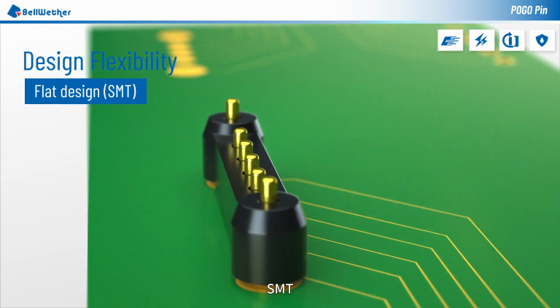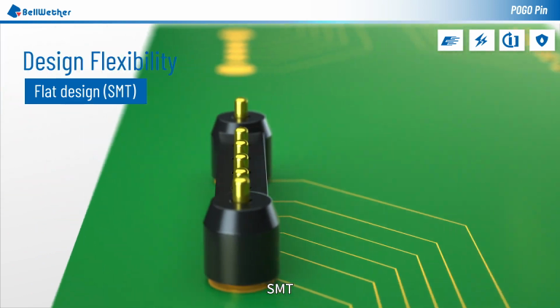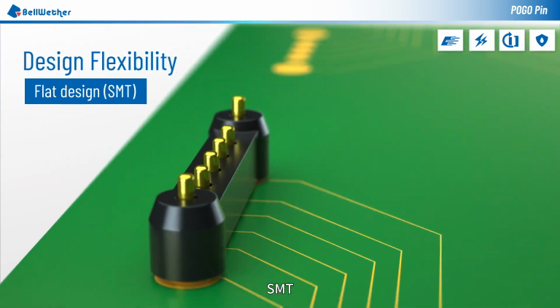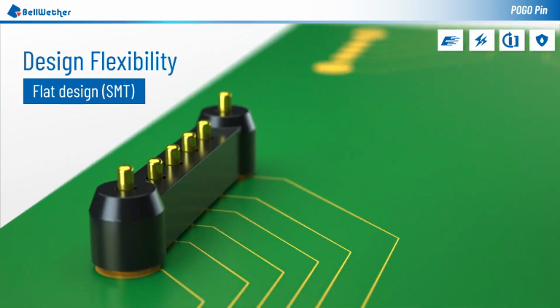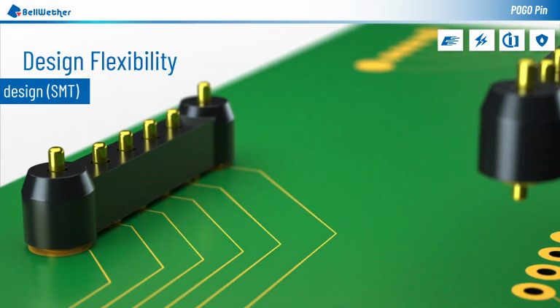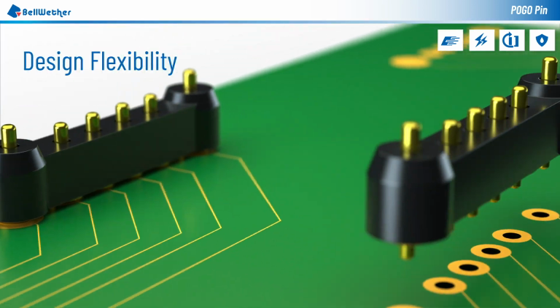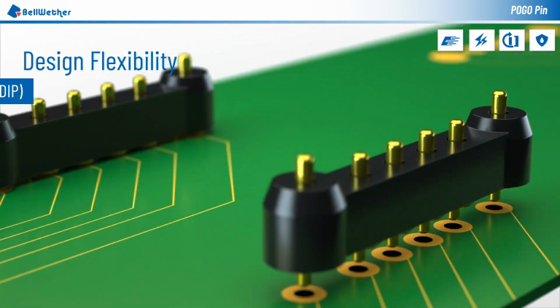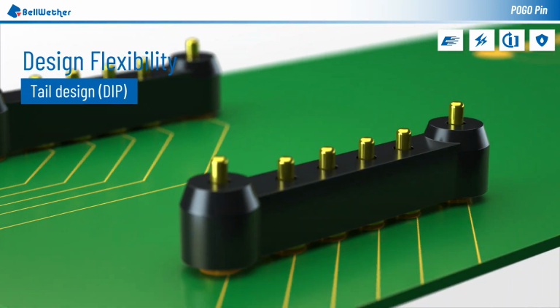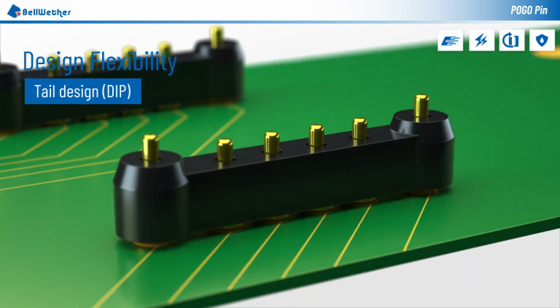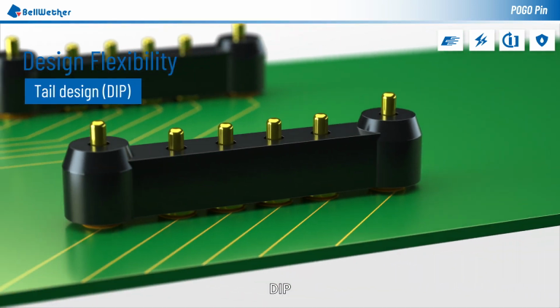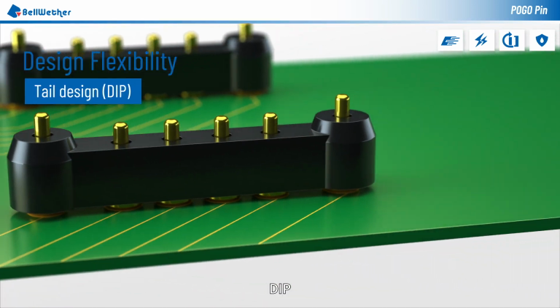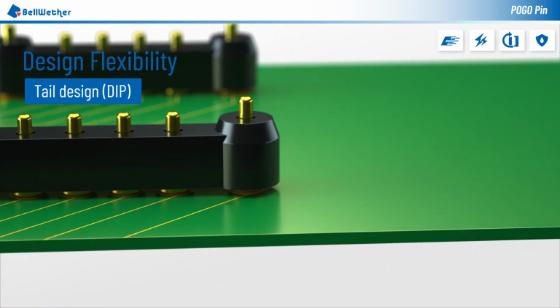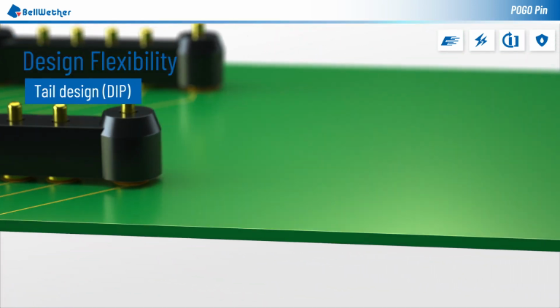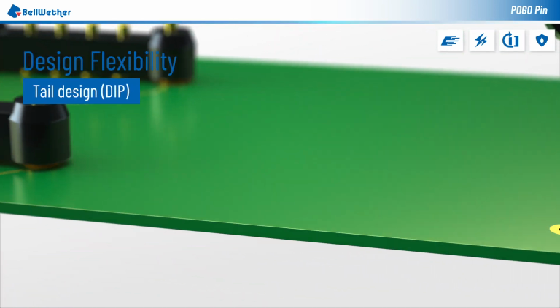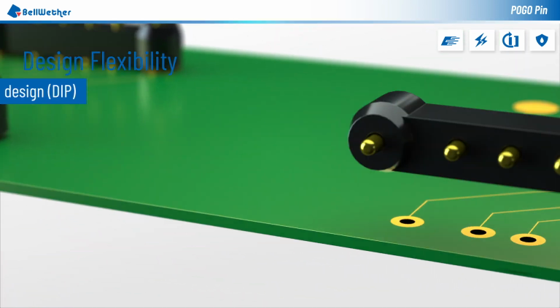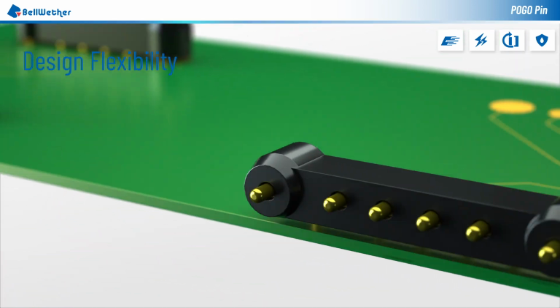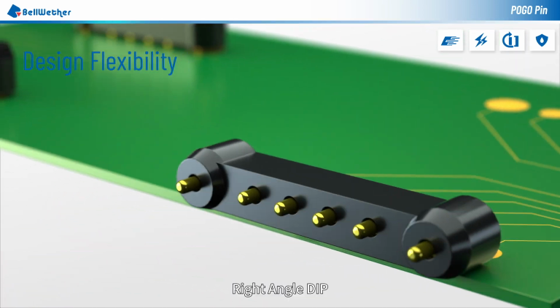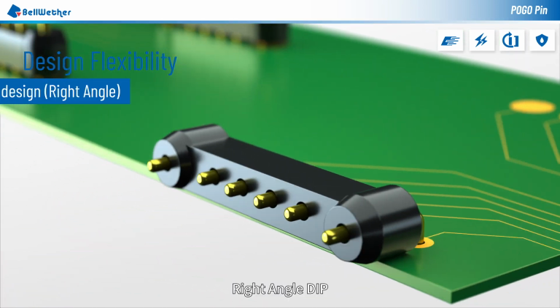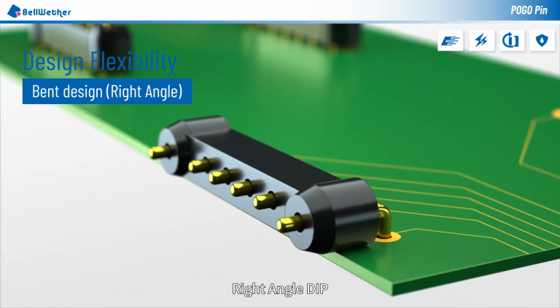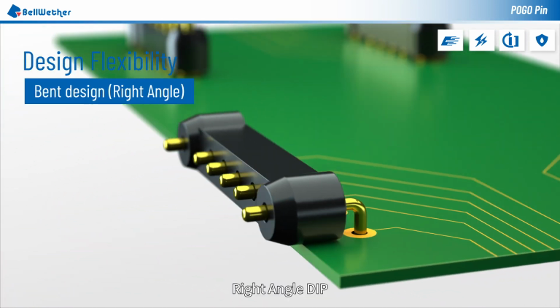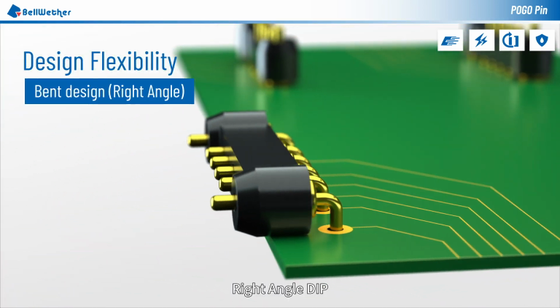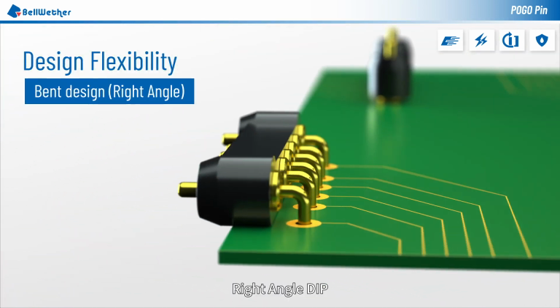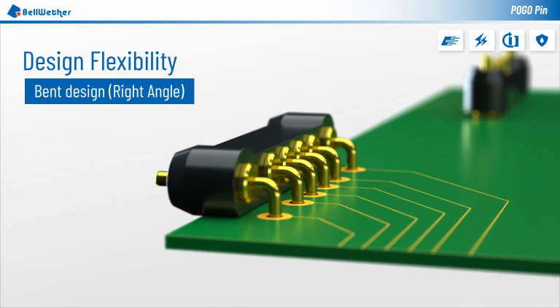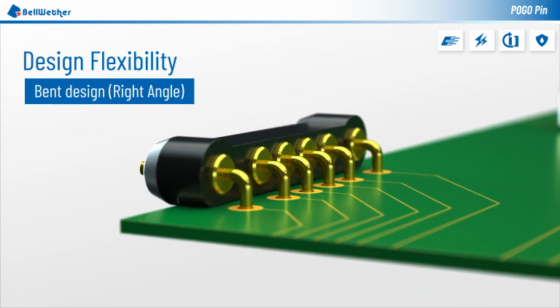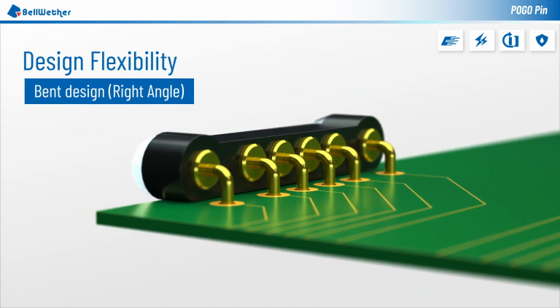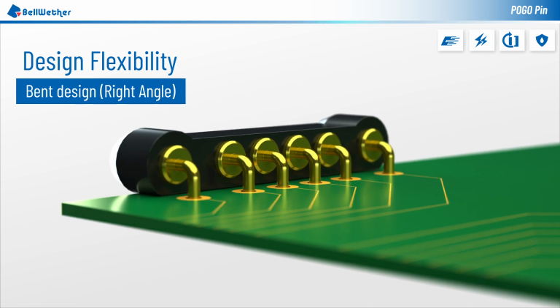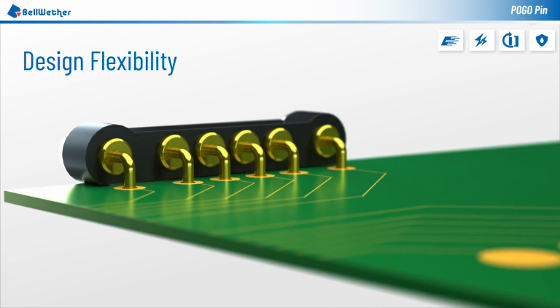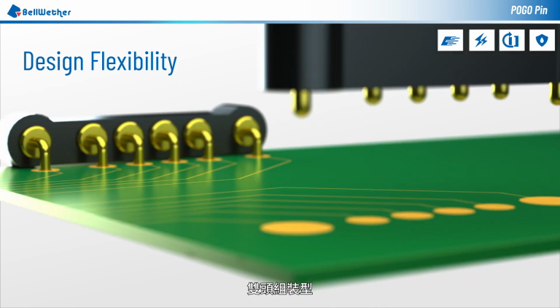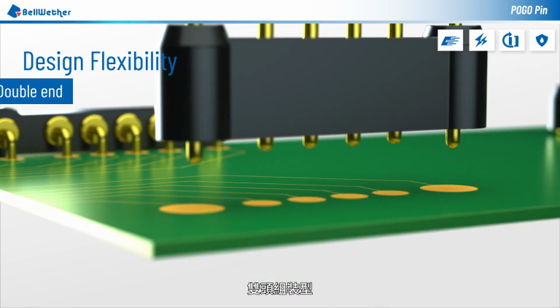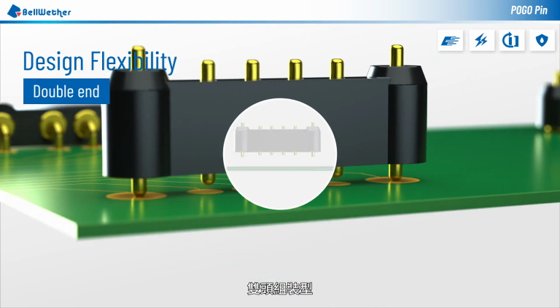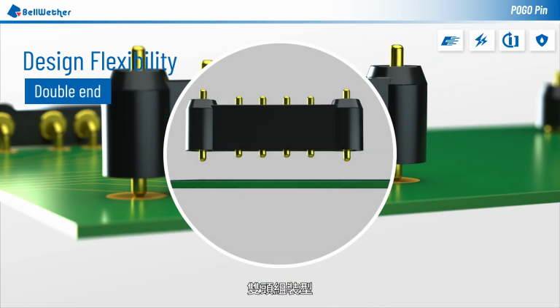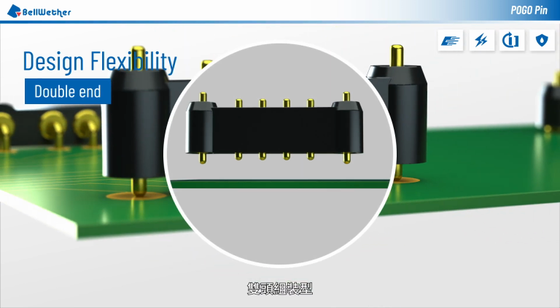Mounting types include SMT, dip, right angle dip, and double end type.